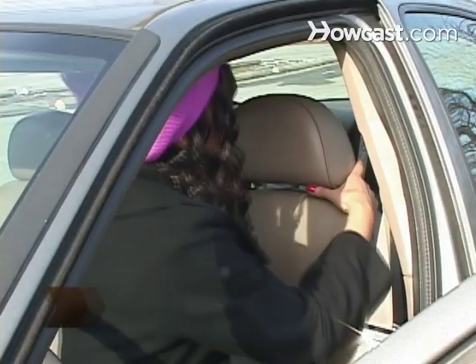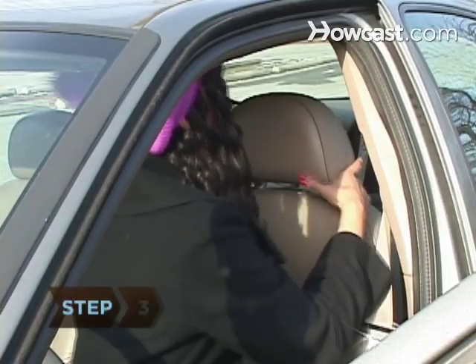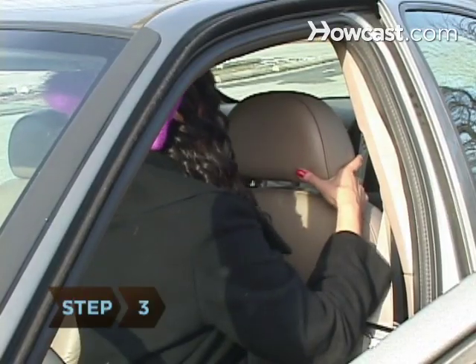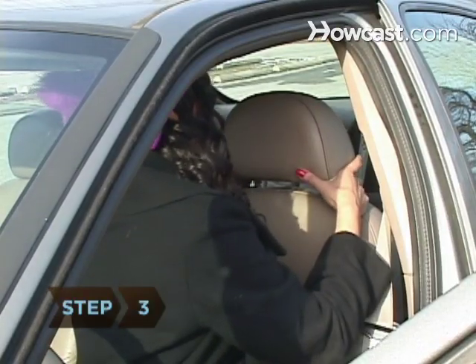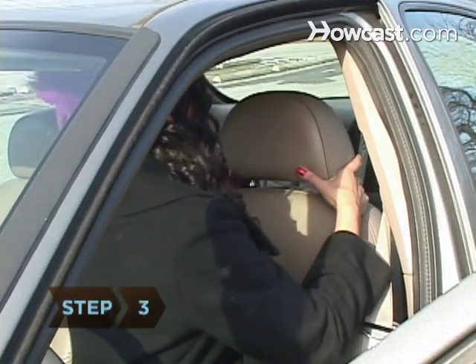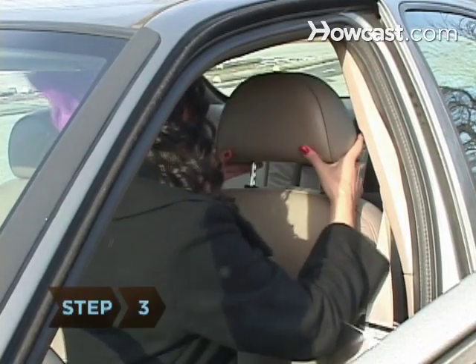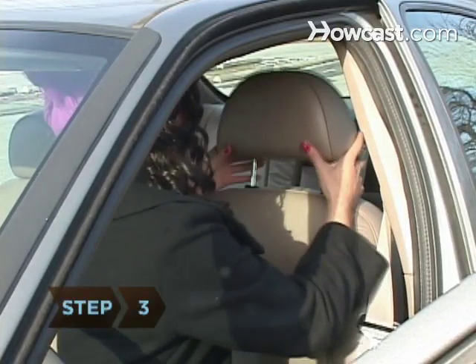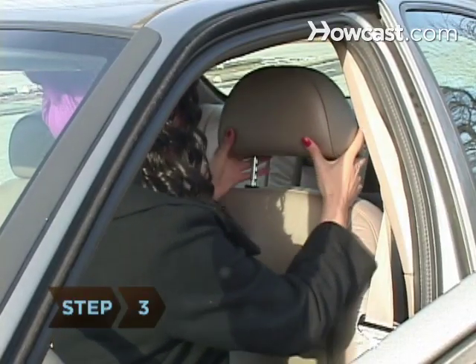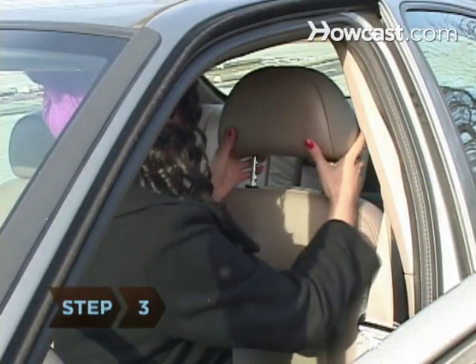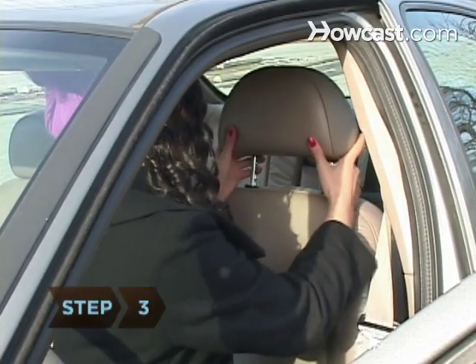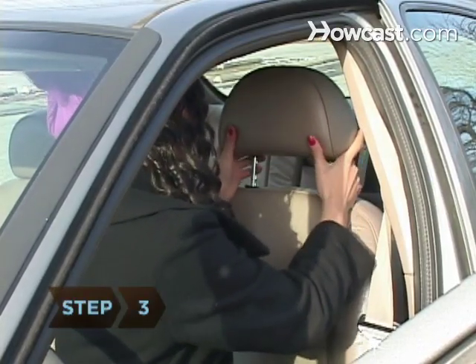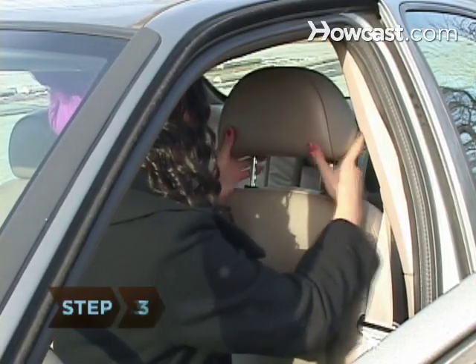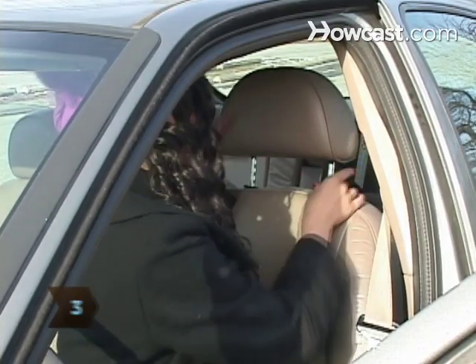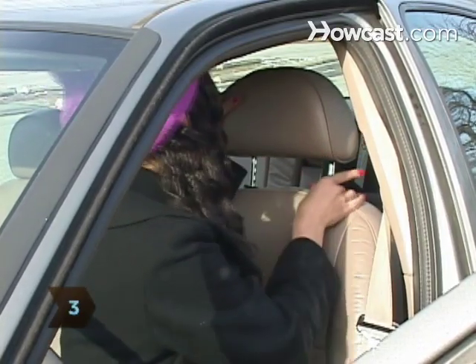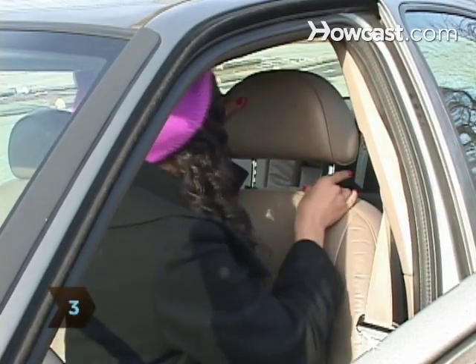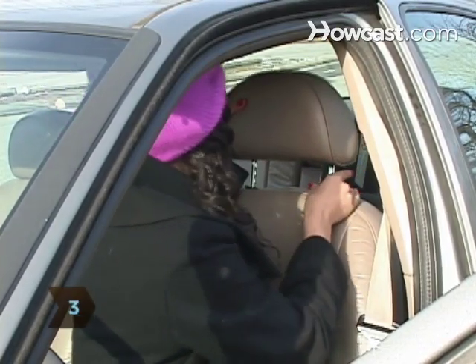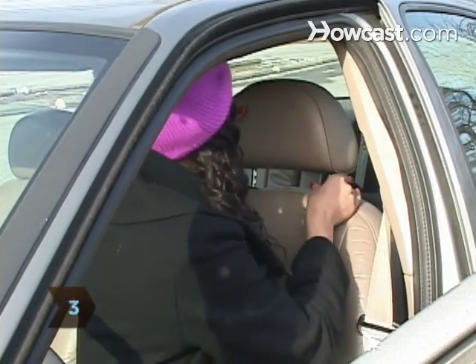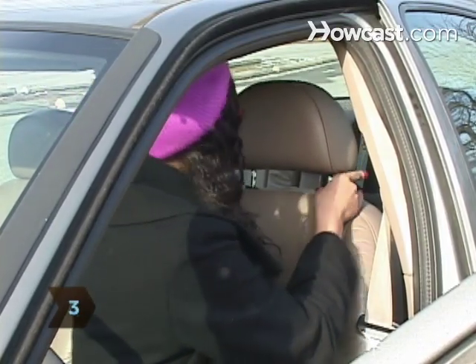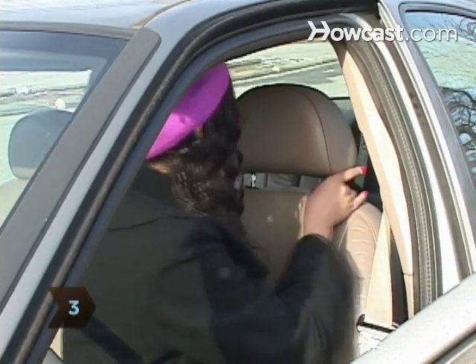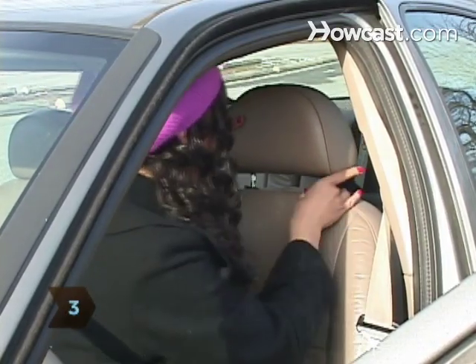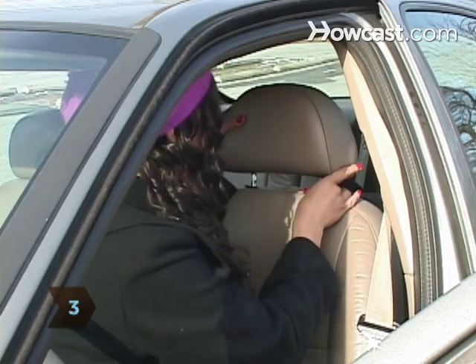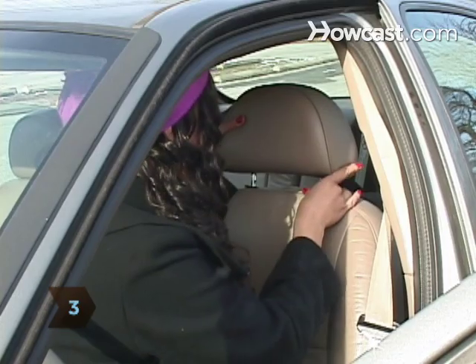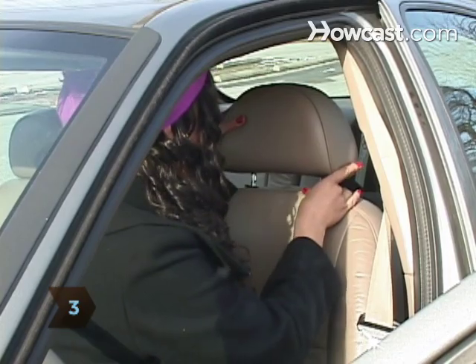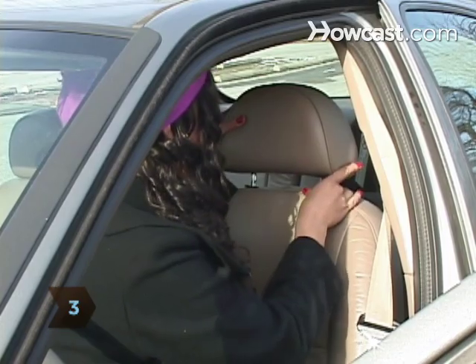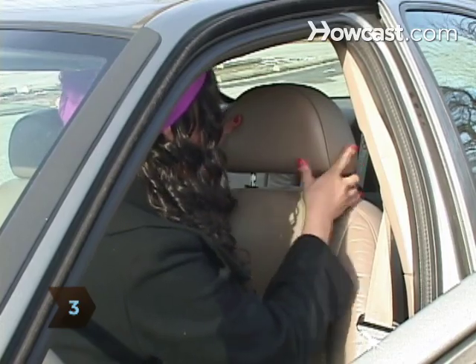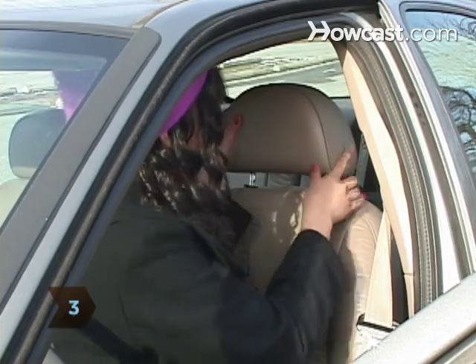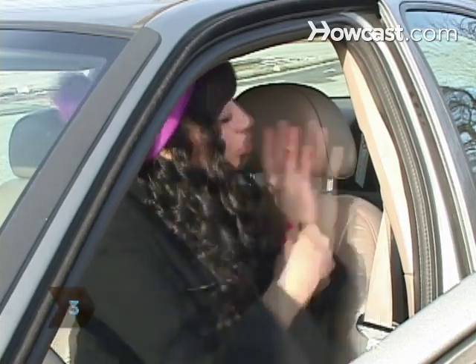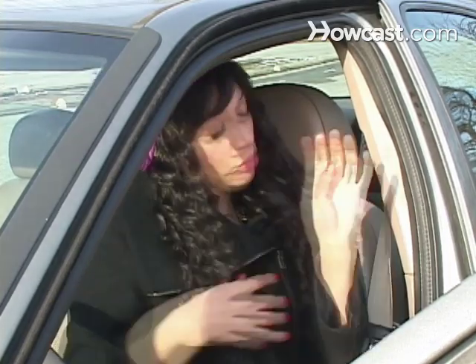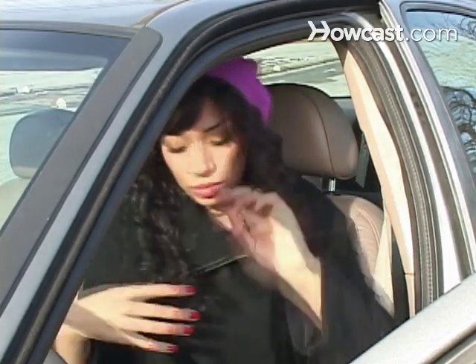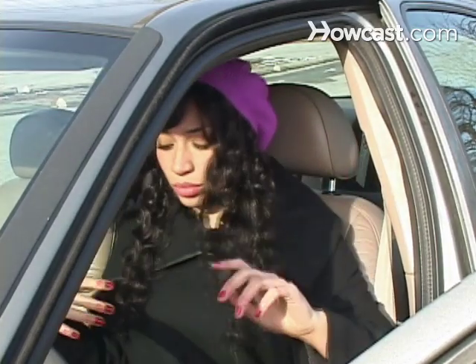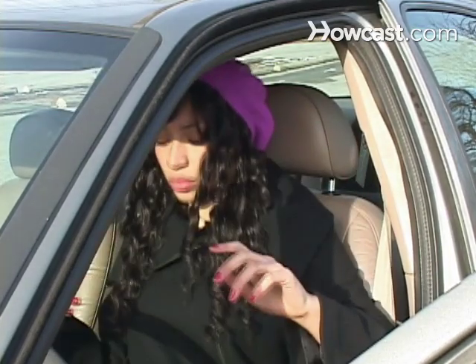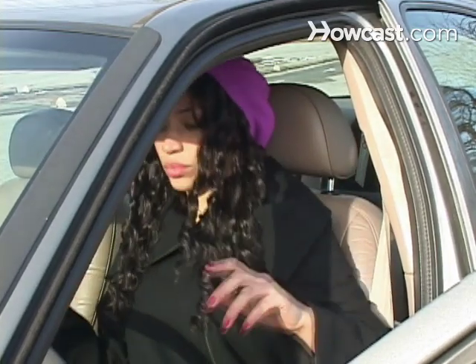Step 3. Adjust your headrest to your height so that it supports and protects your neck and head.